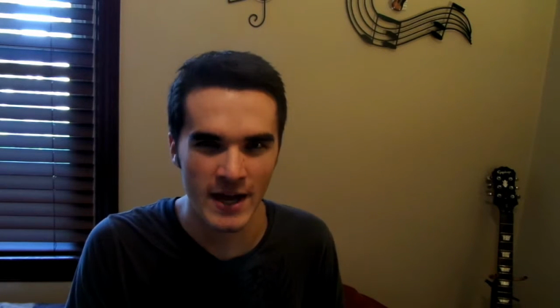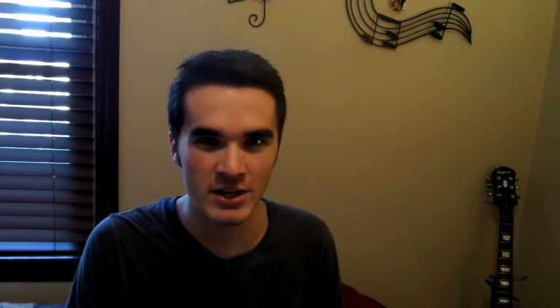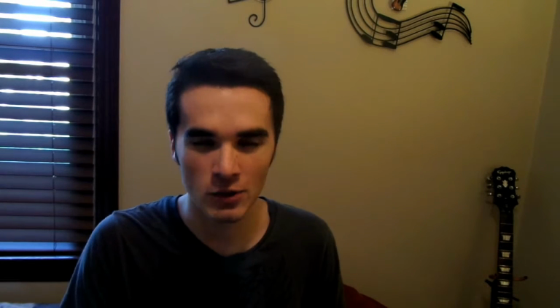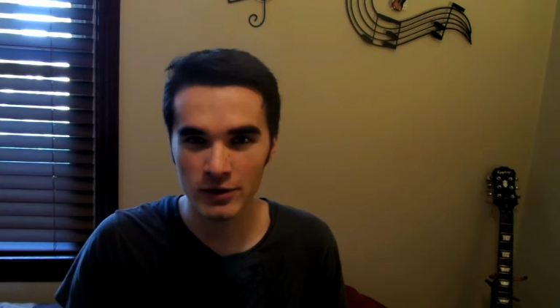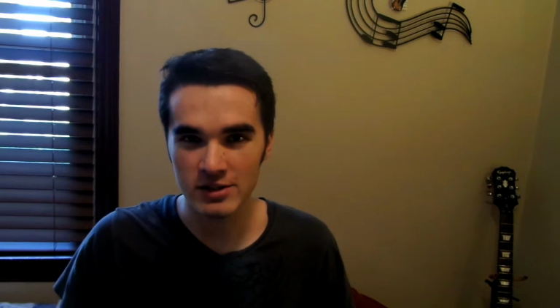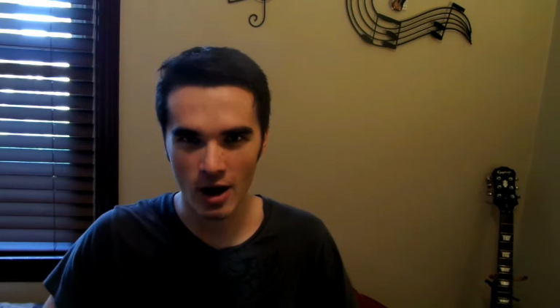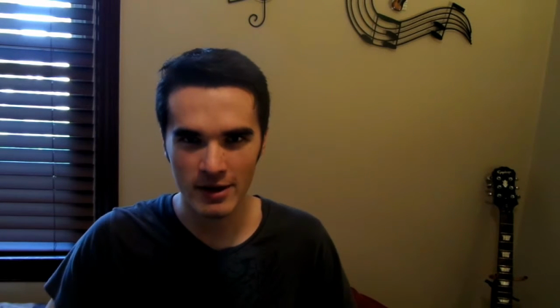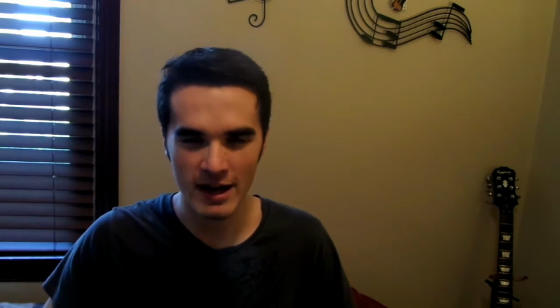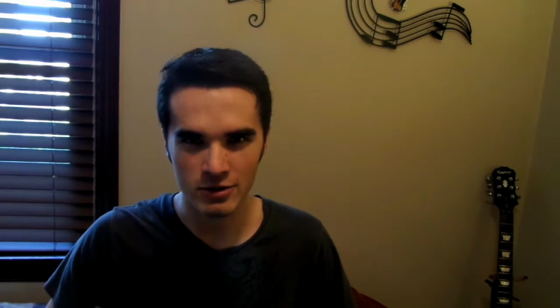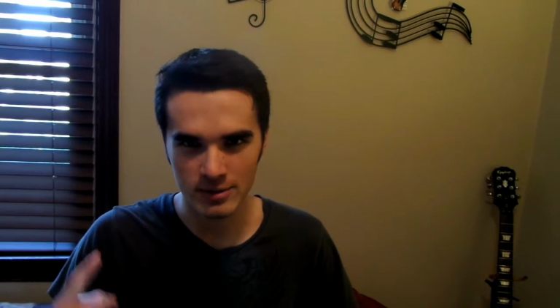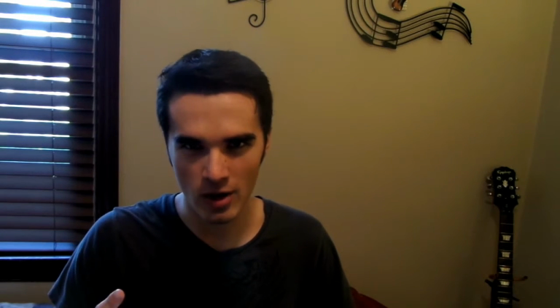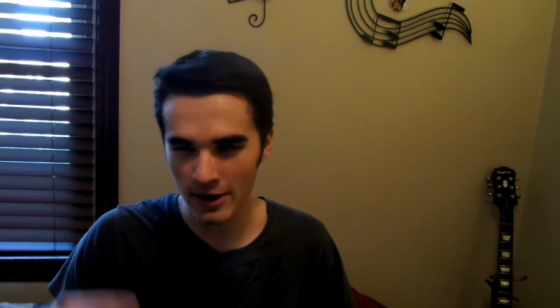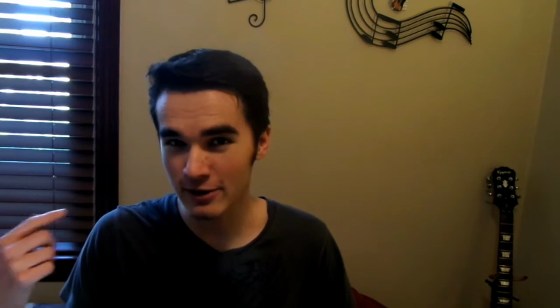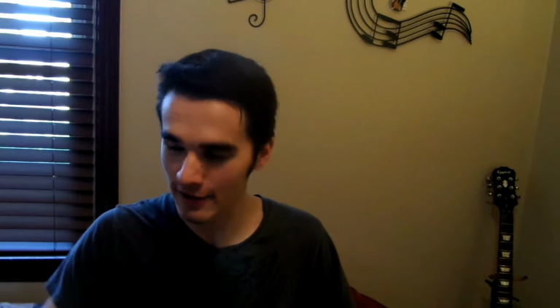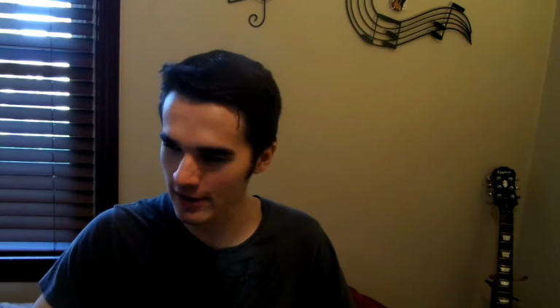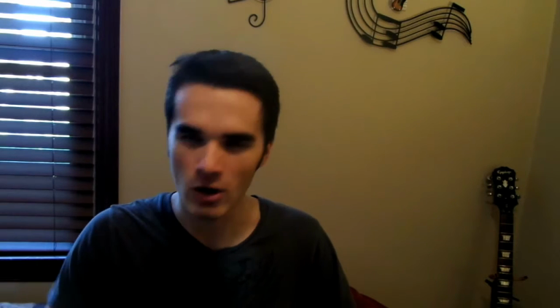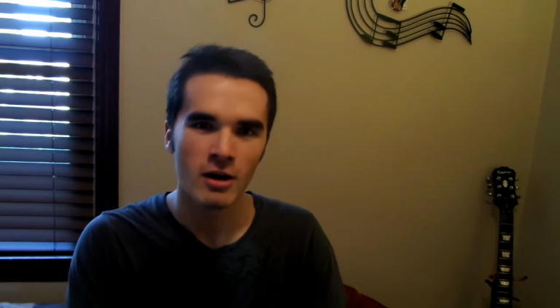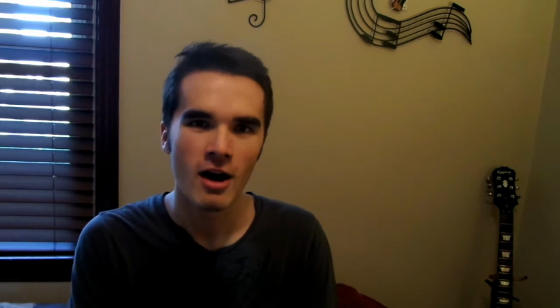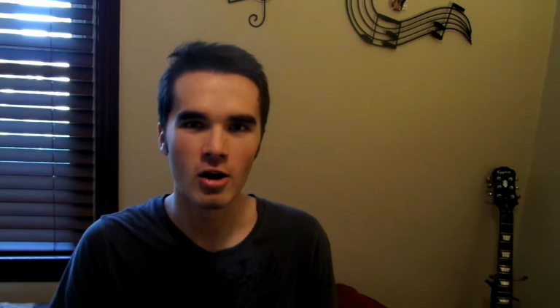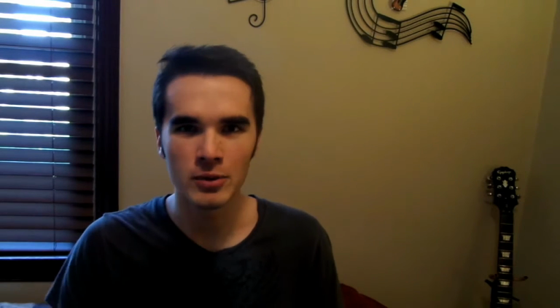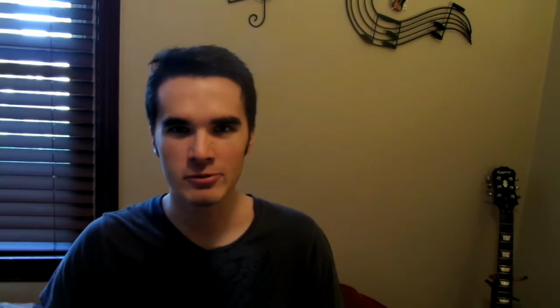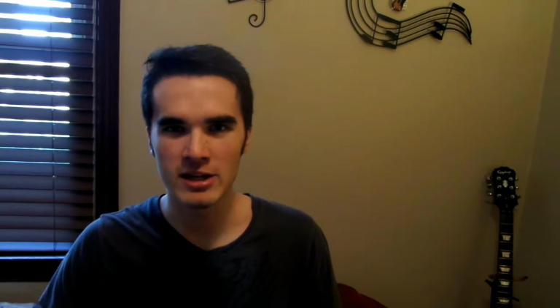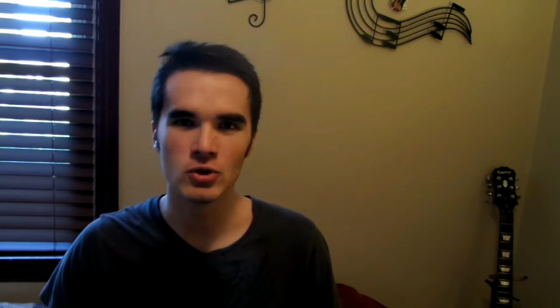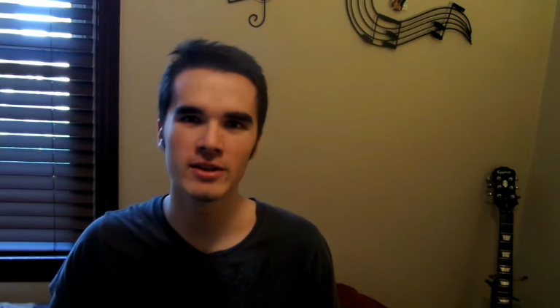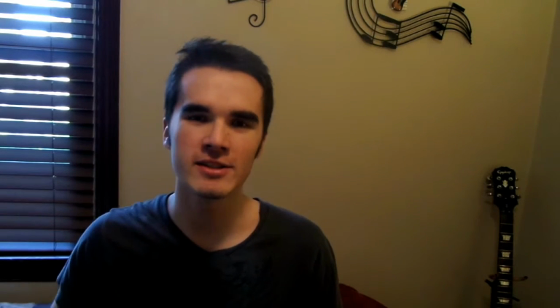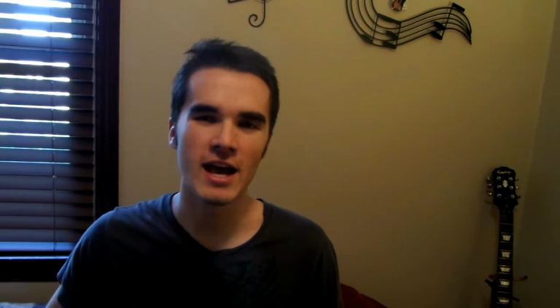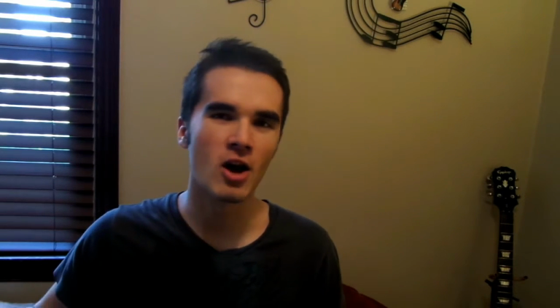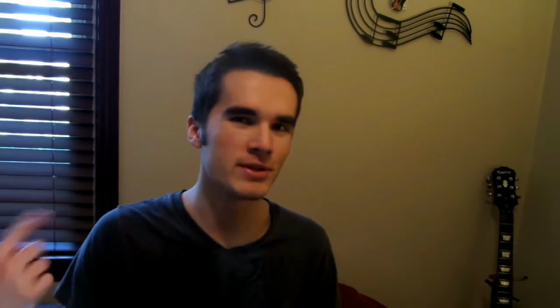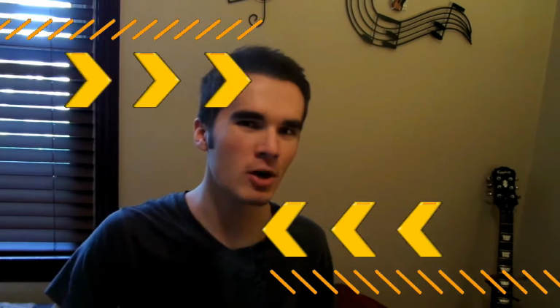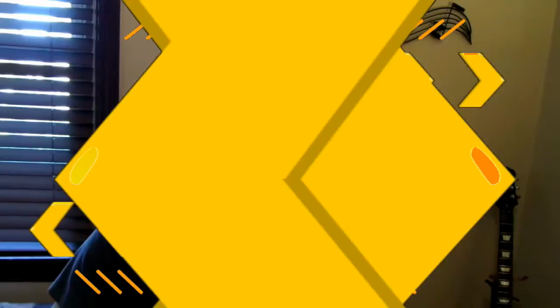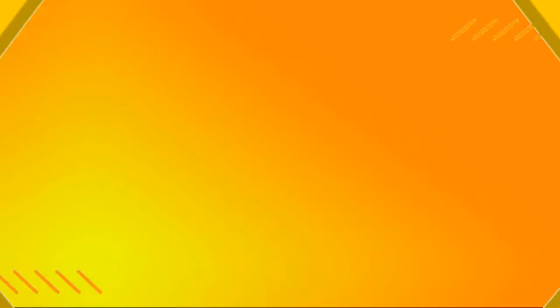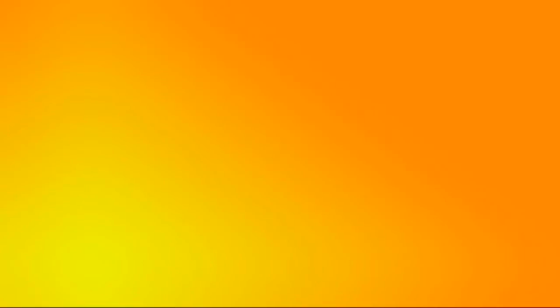Don't forget to comment, subscribe, and like this video. I hope you guys really enjoyed this and I hope this helps. Peace out.